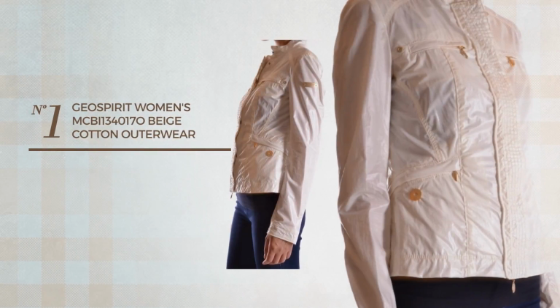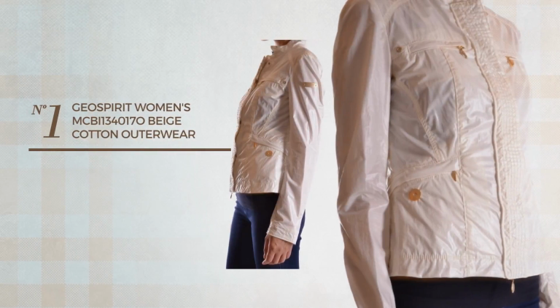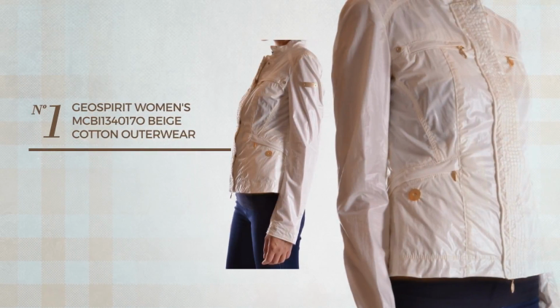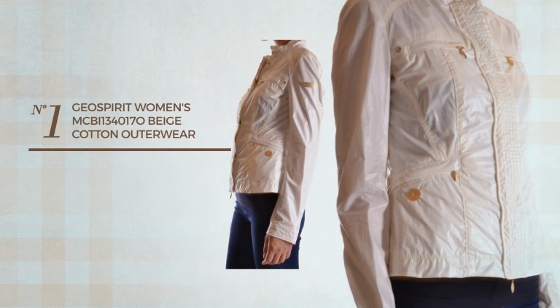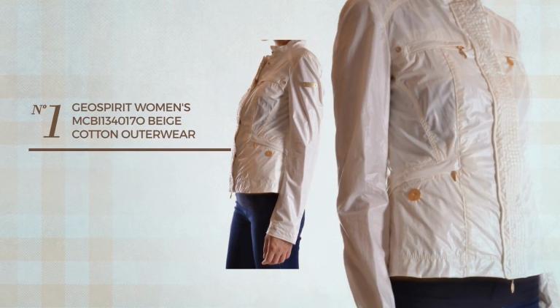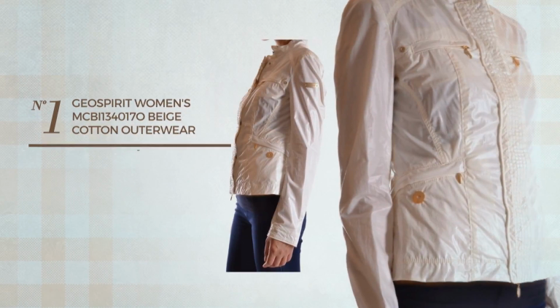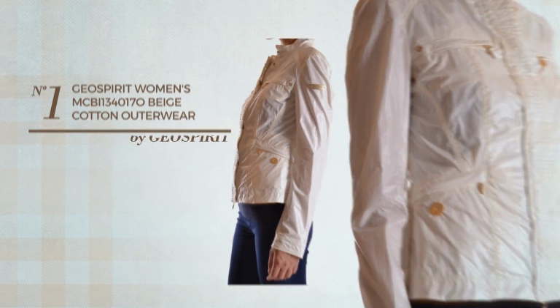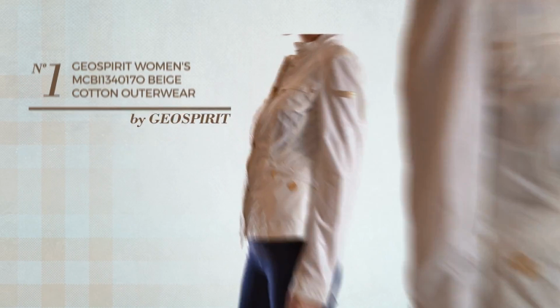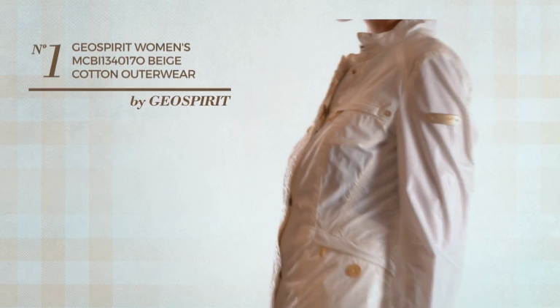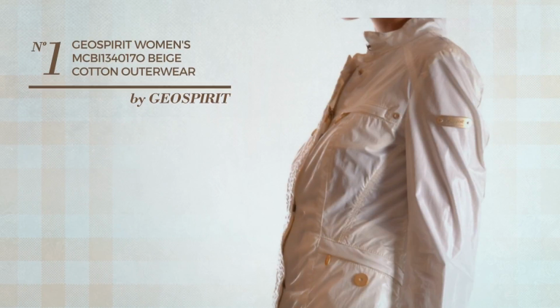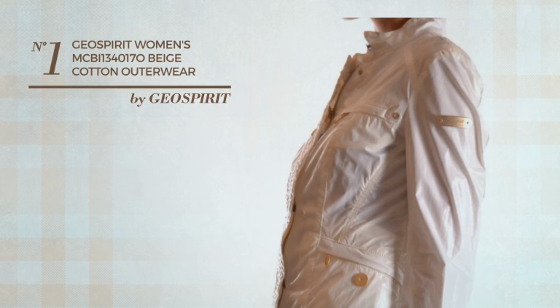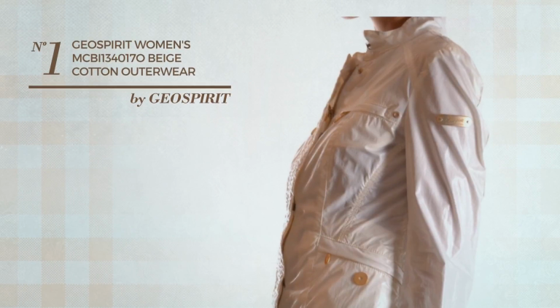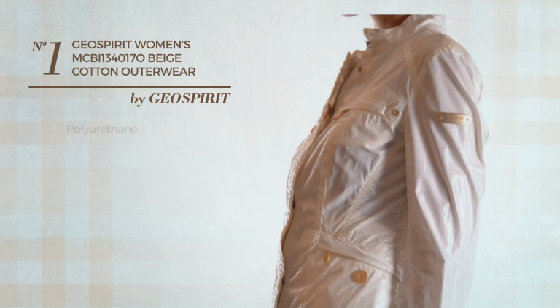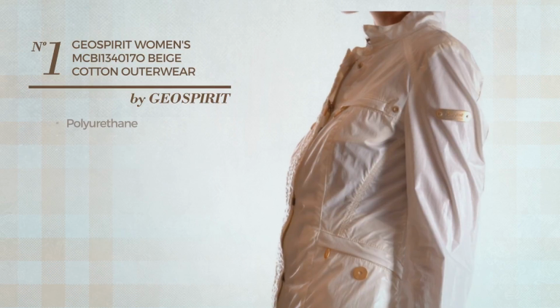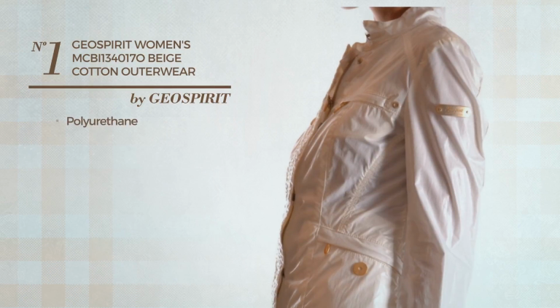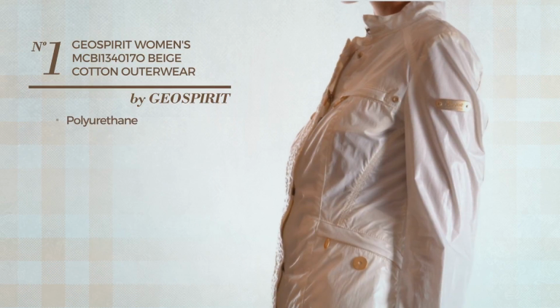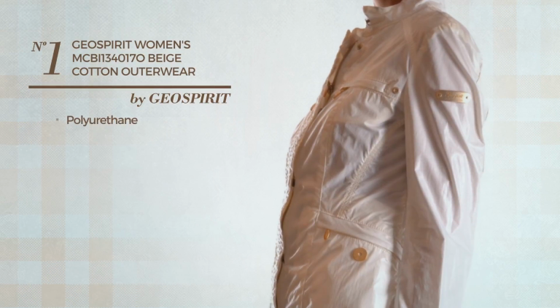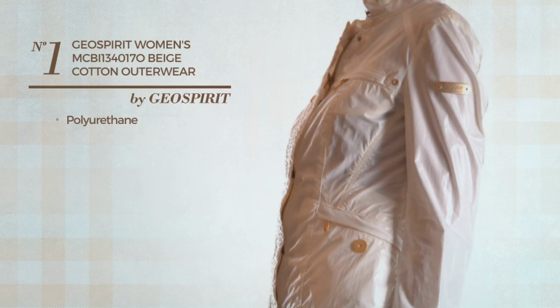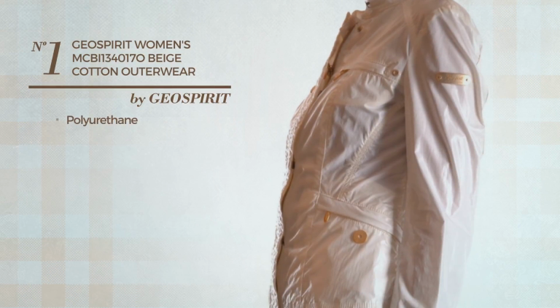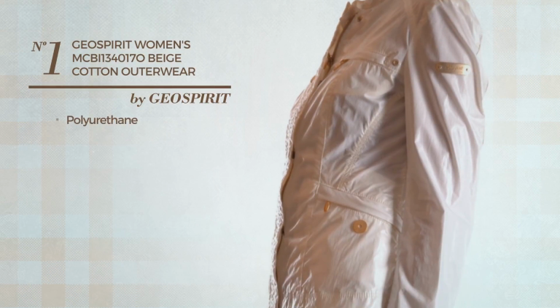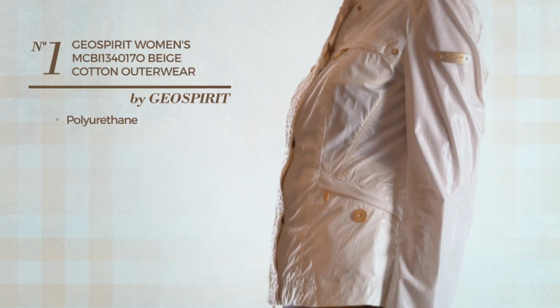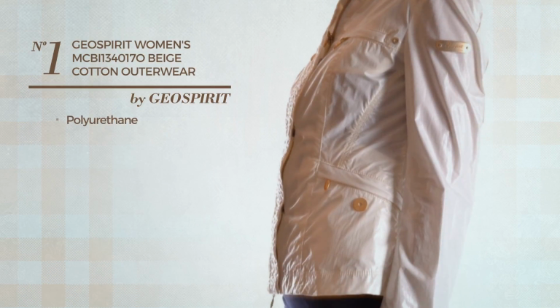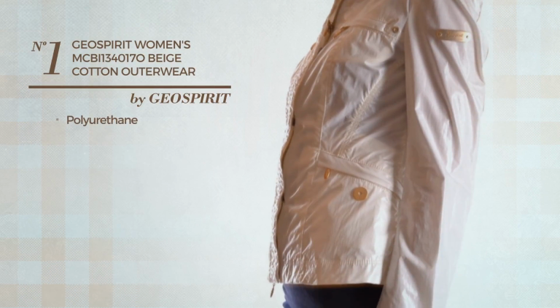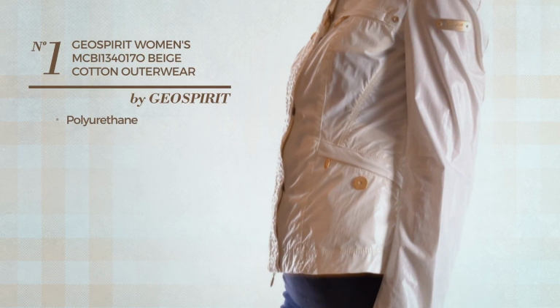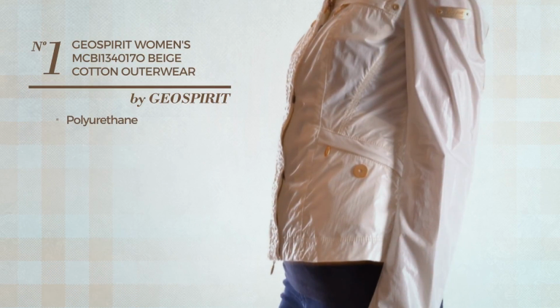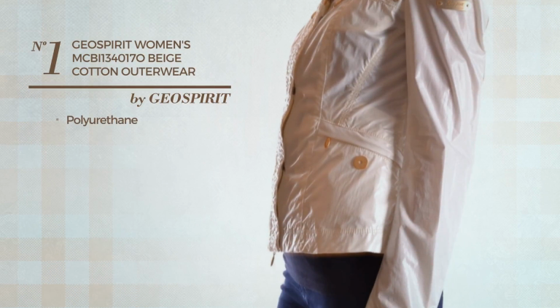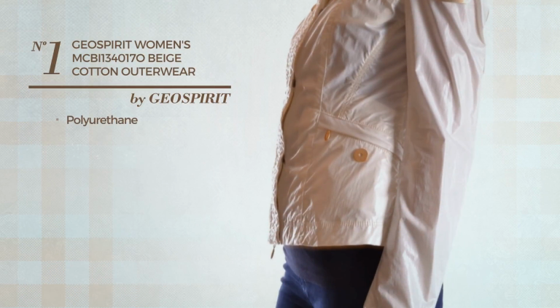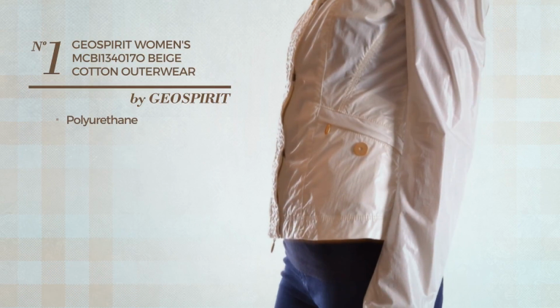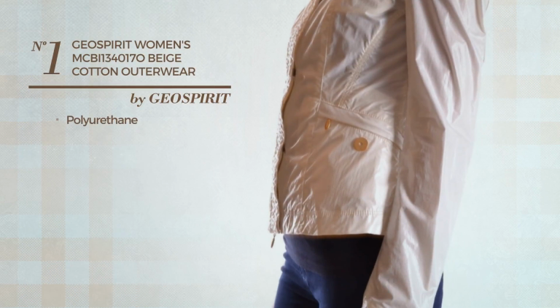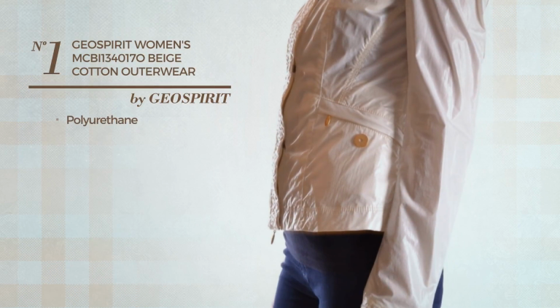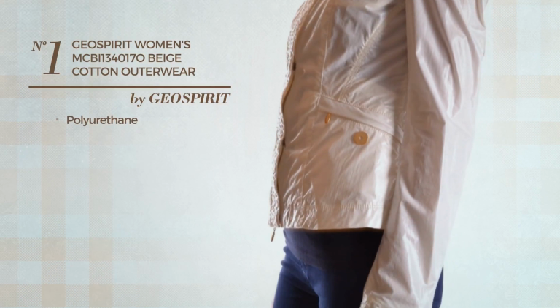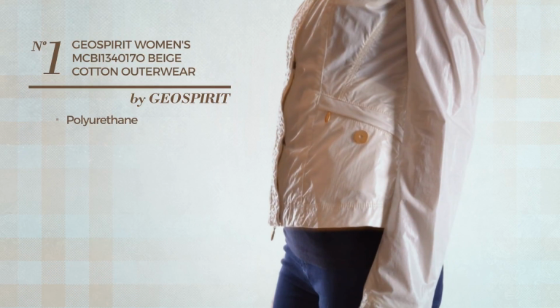Number 1. Crafted from Polyurethane. Available just in beige color.